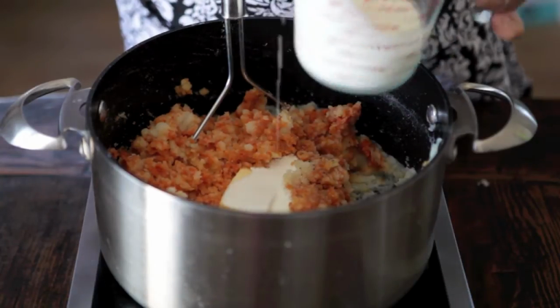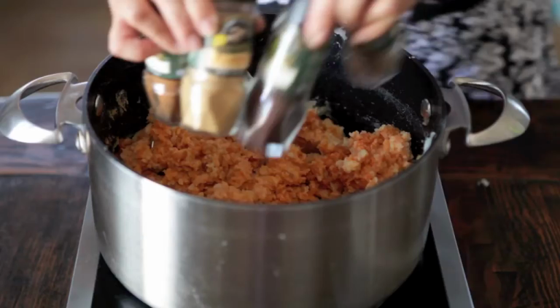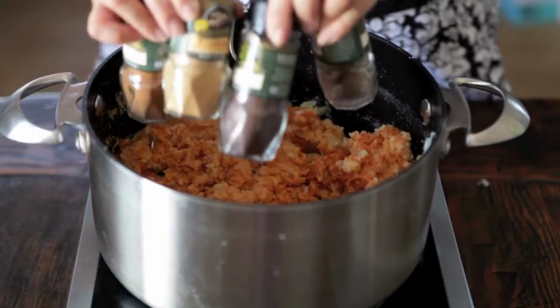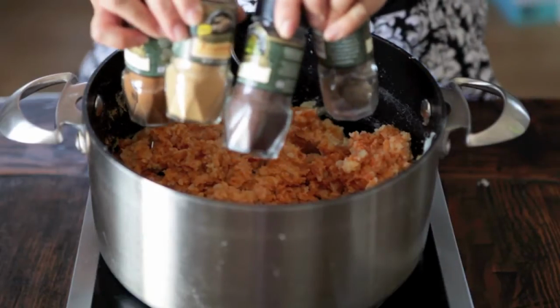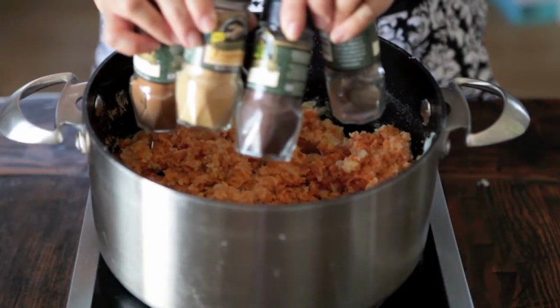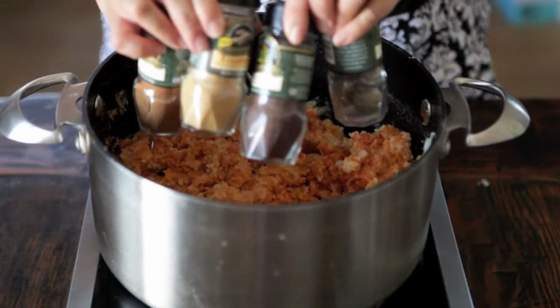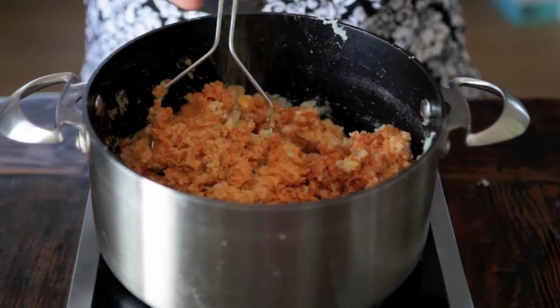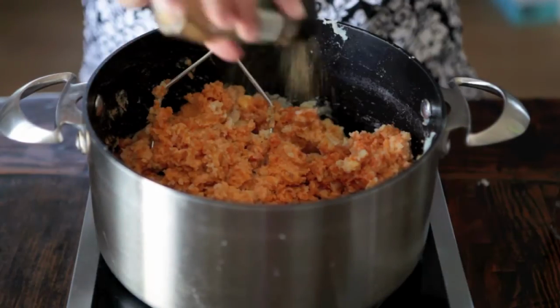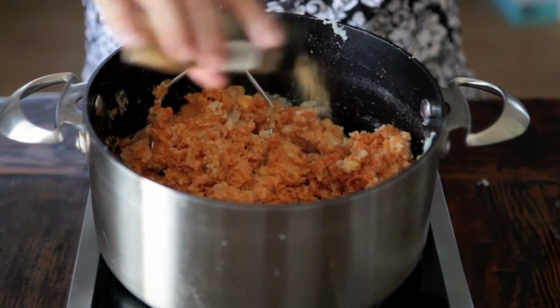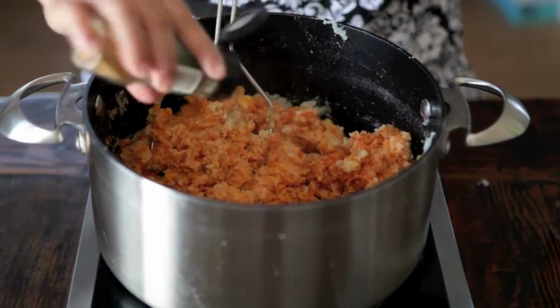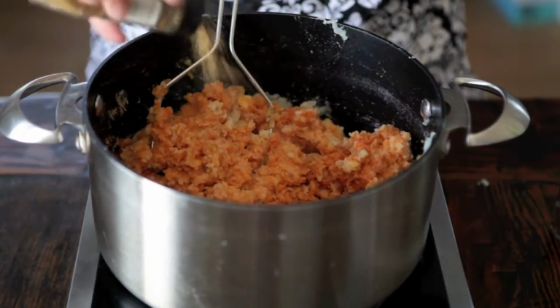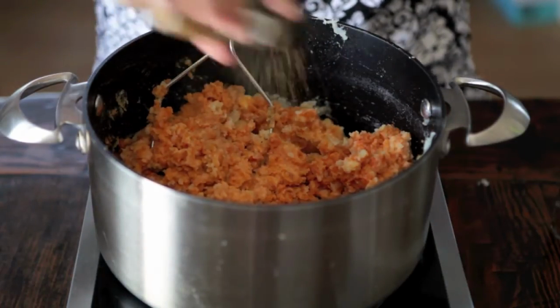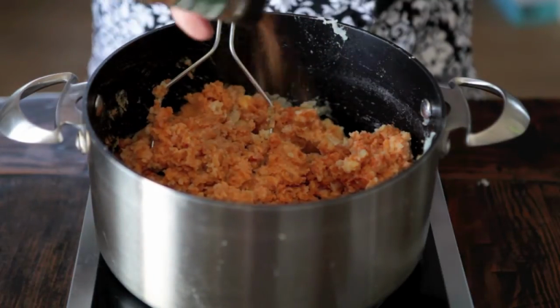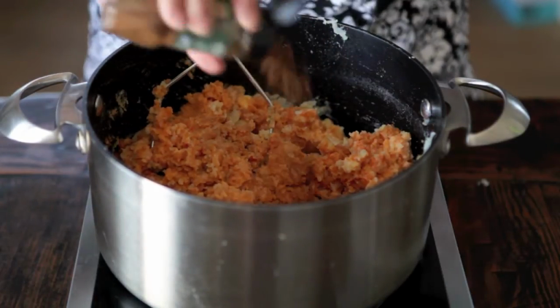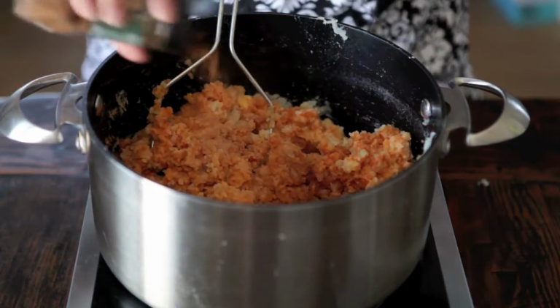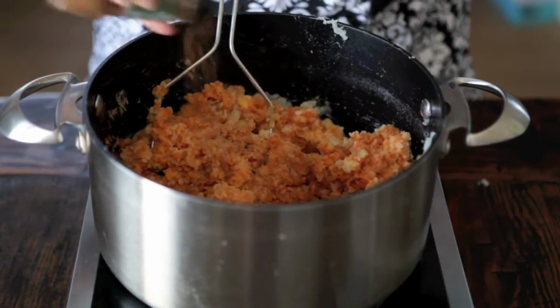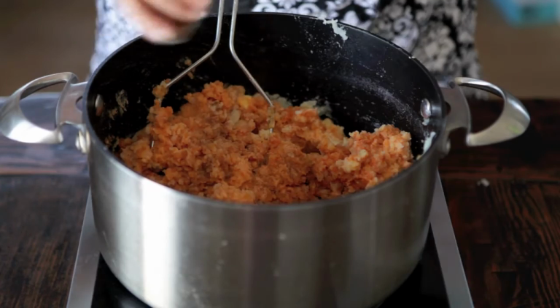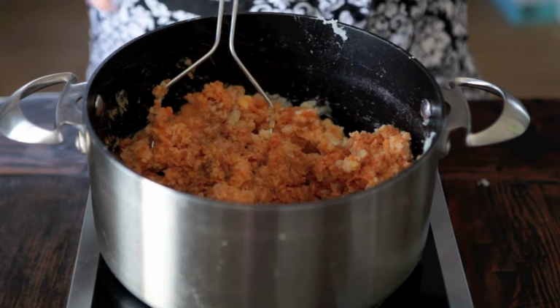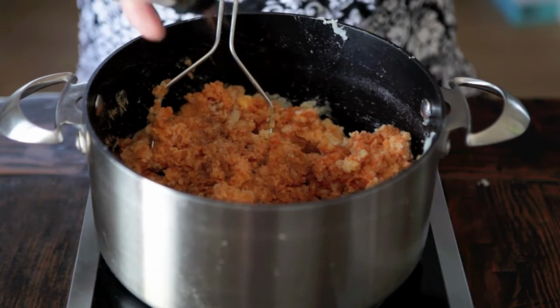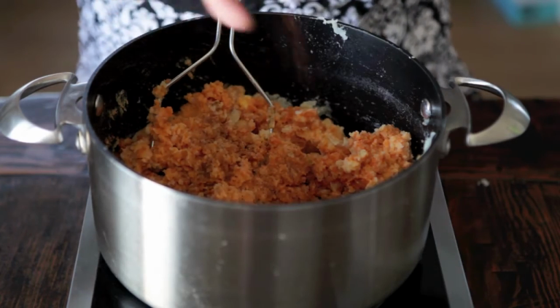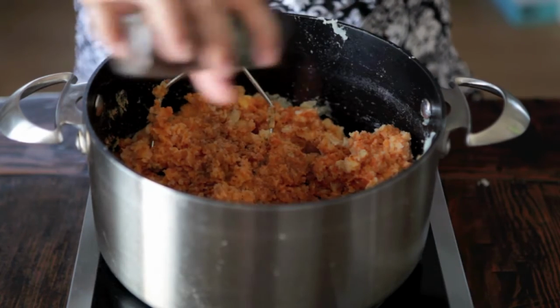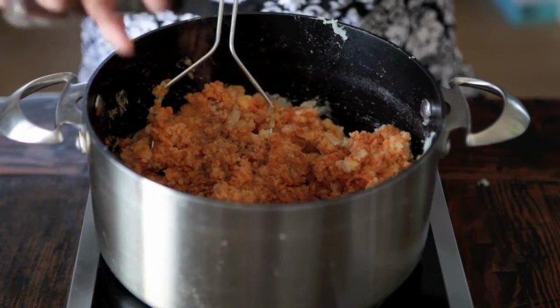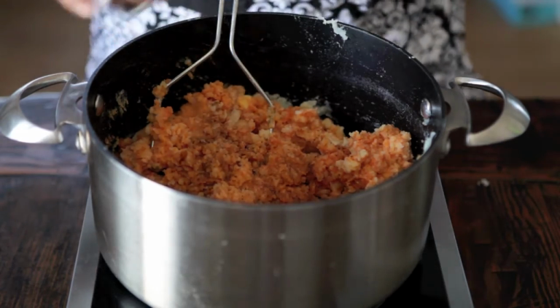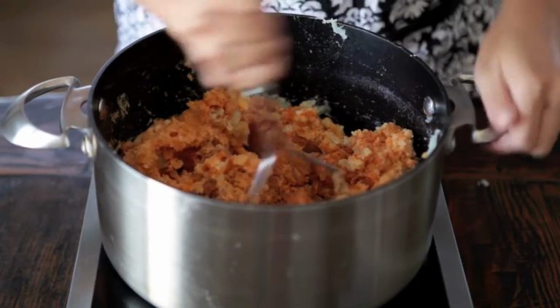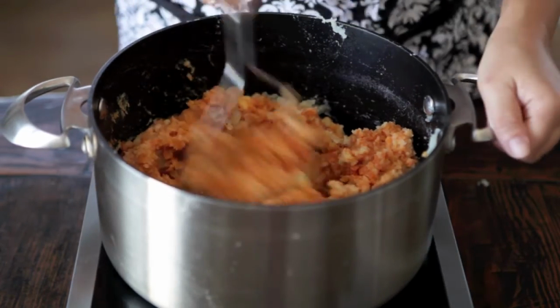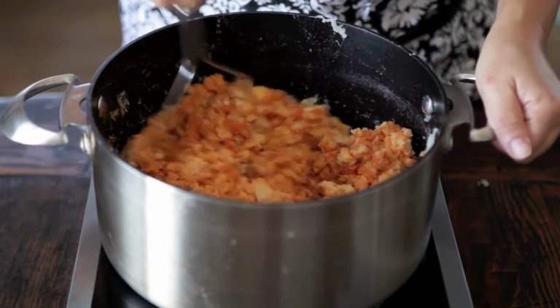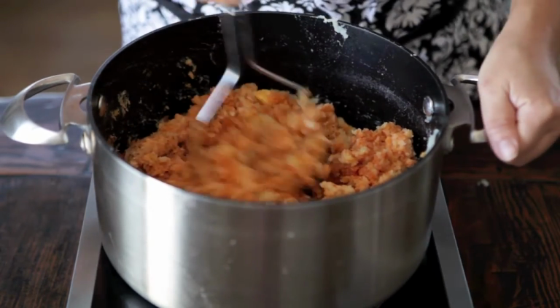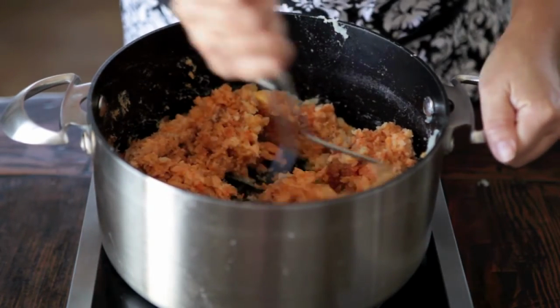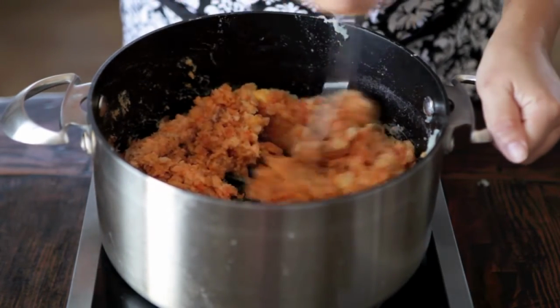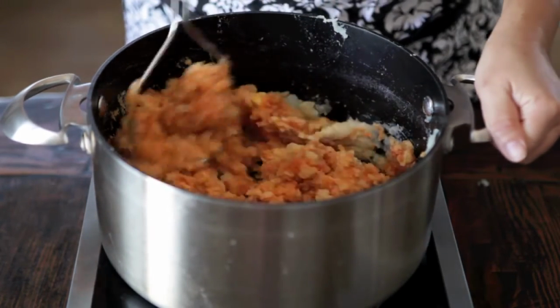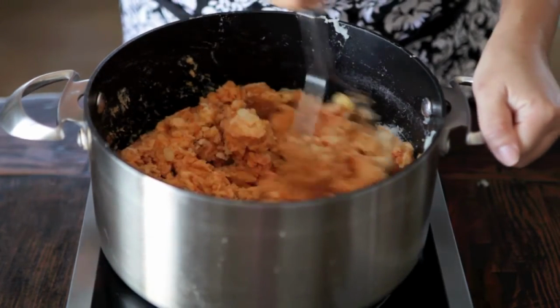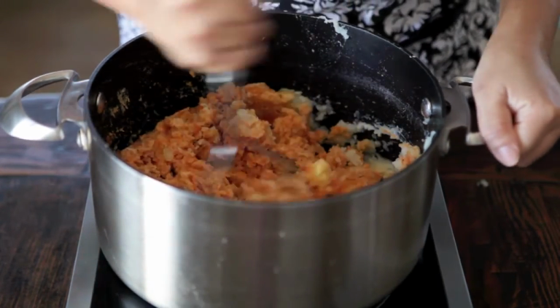Now add your spices. I'm choosing warm spices like cinnamon, ground ginger, cloves, and a little bit of nutmeg.